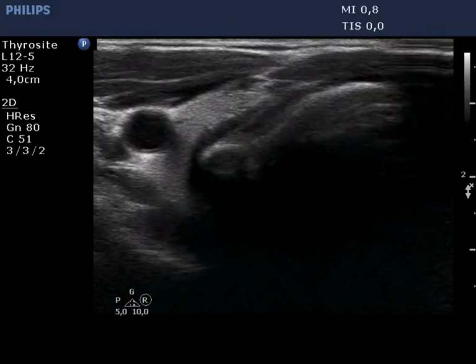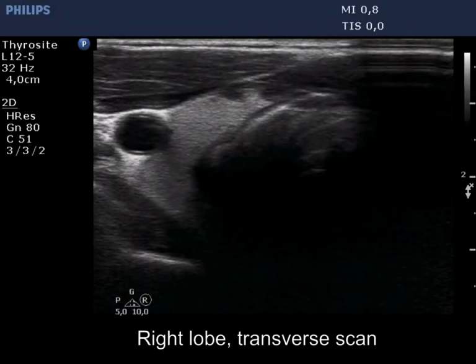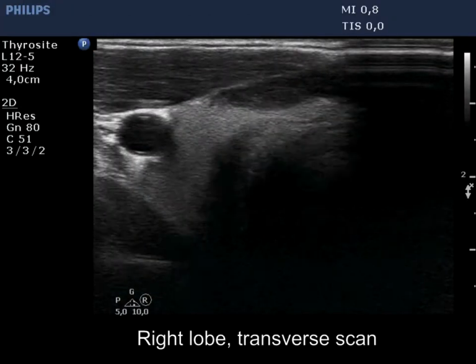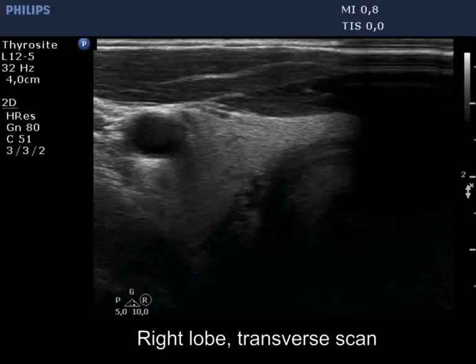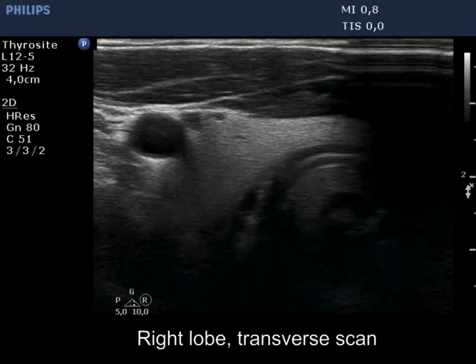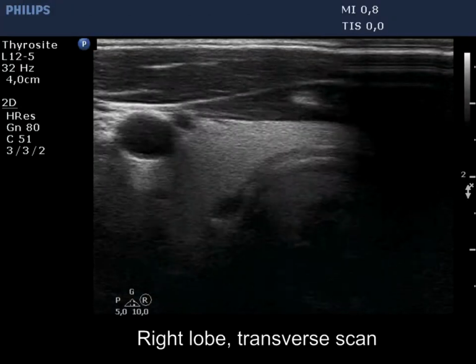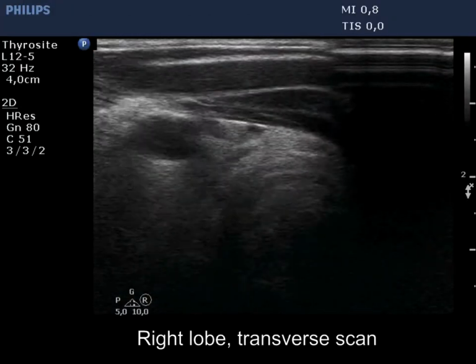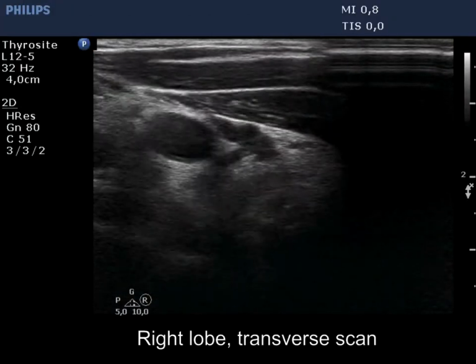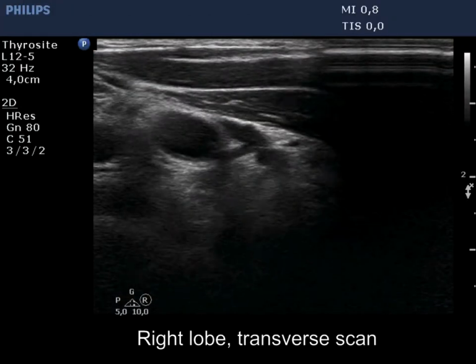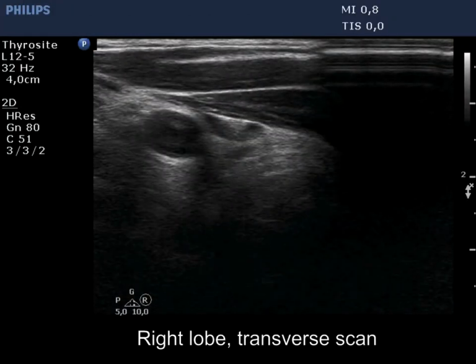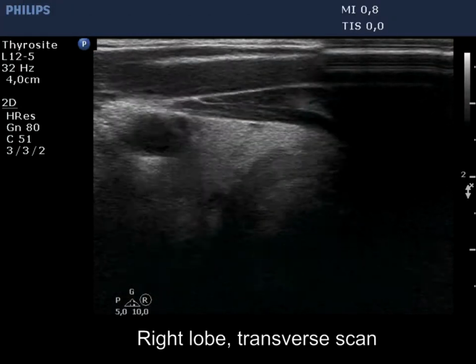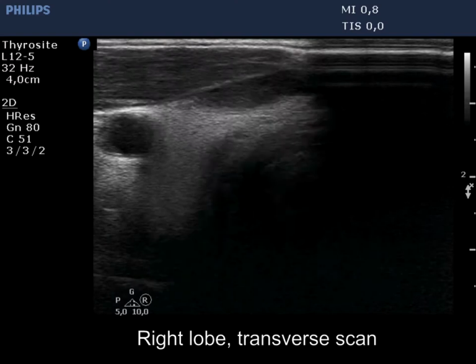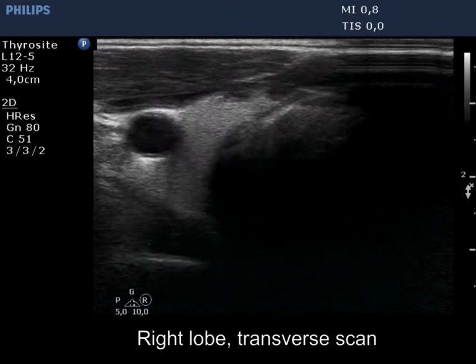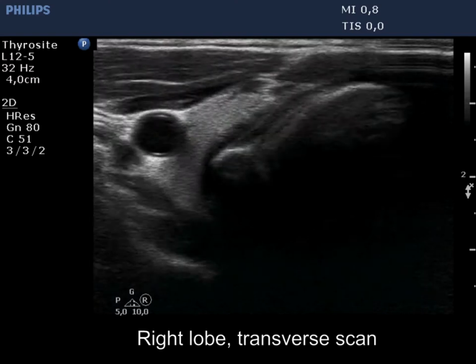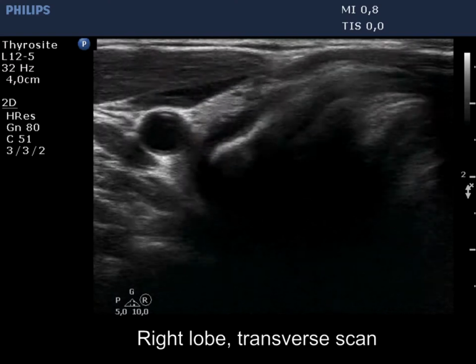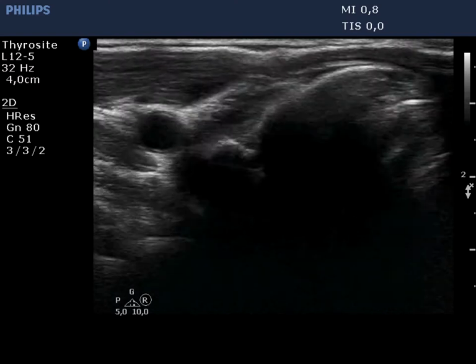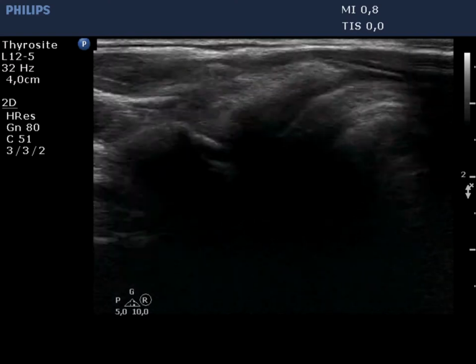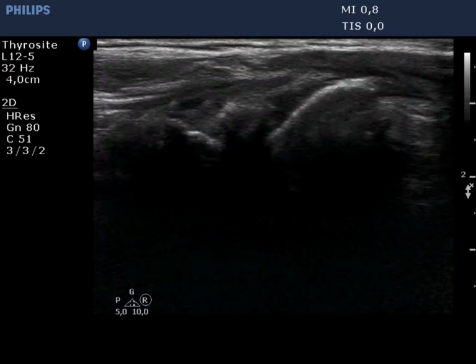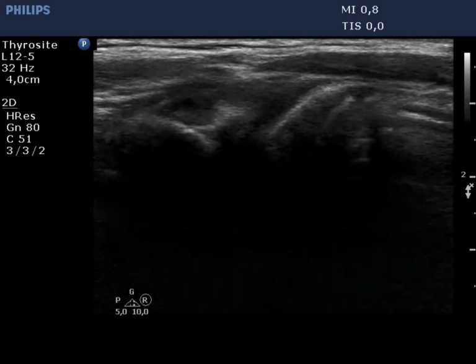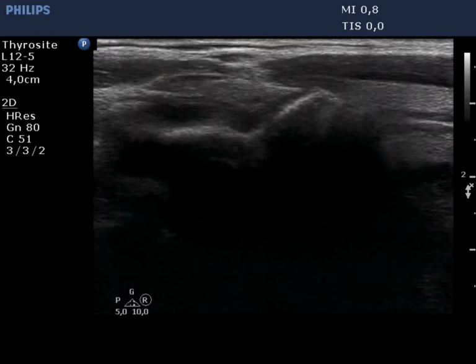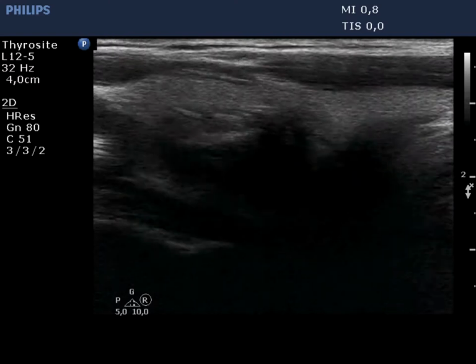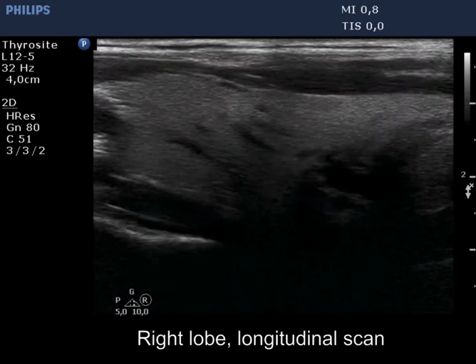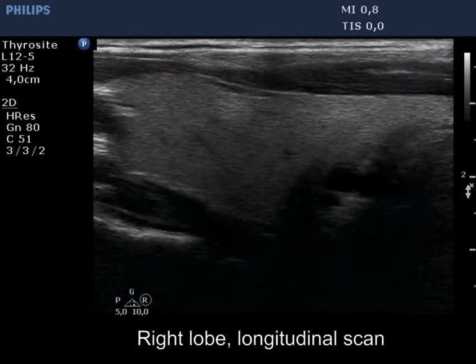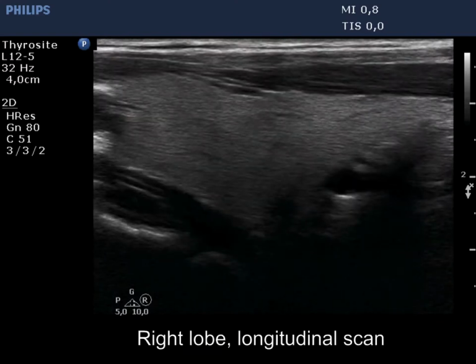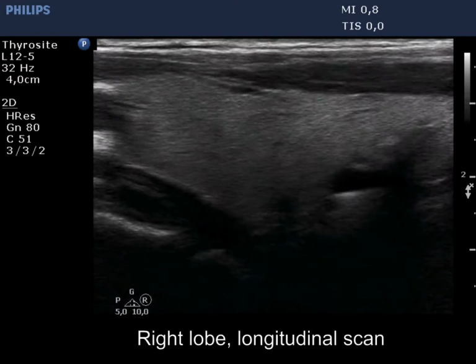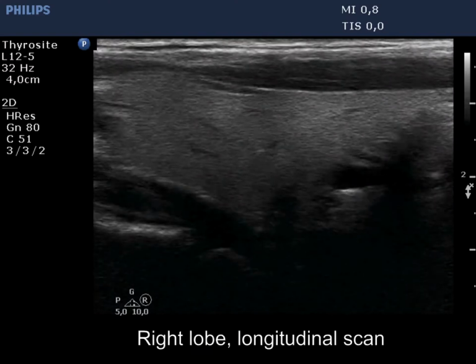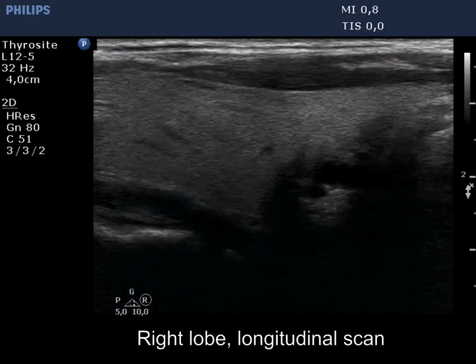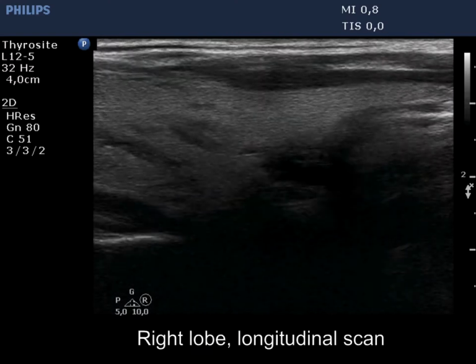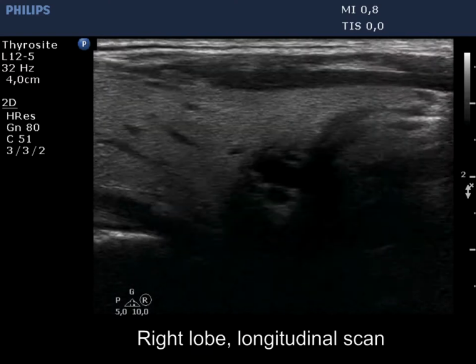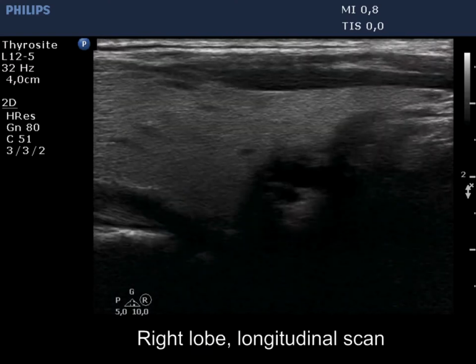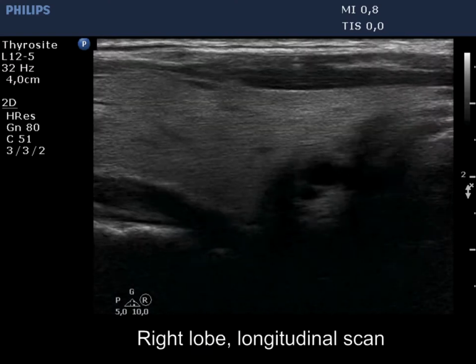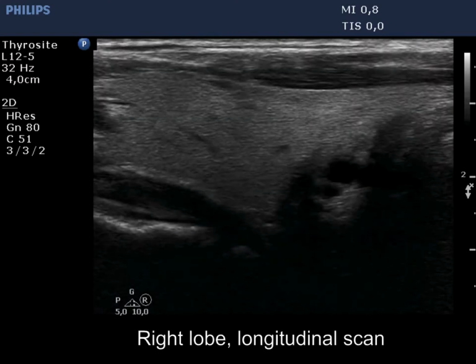The right lobe is echinormal and intact. The elongated hypoechoic figures are small vessels.